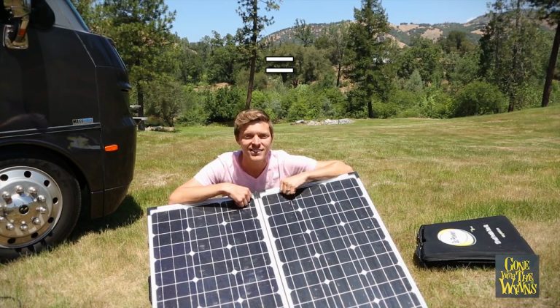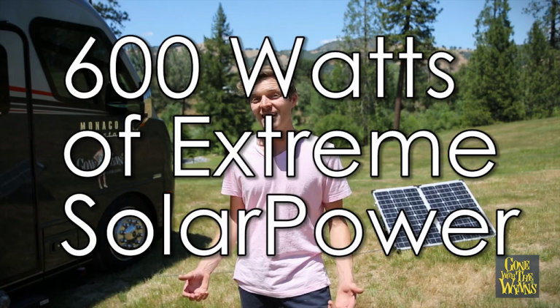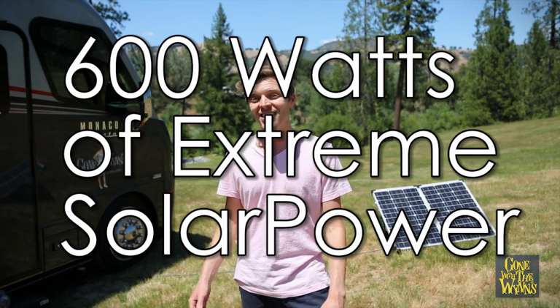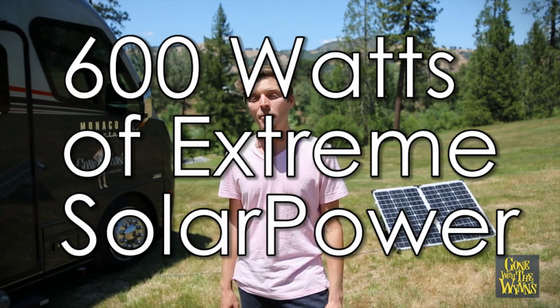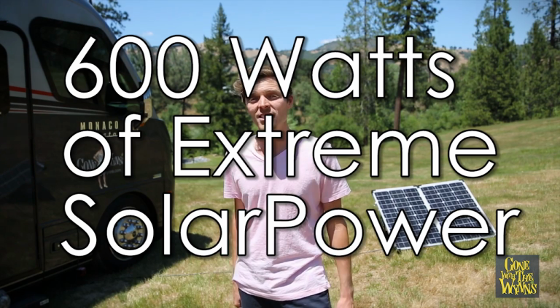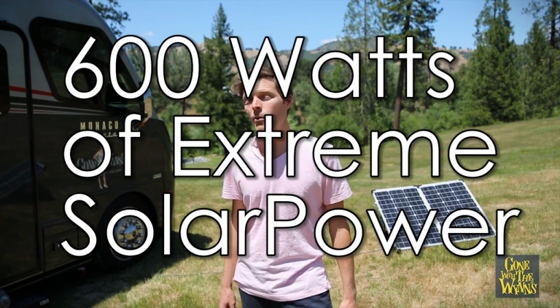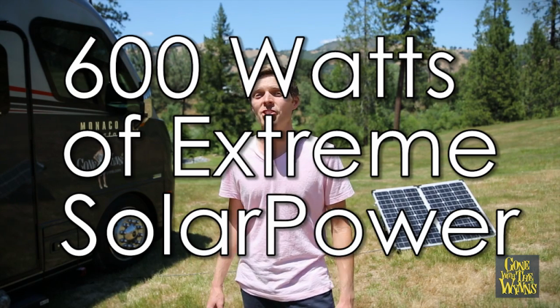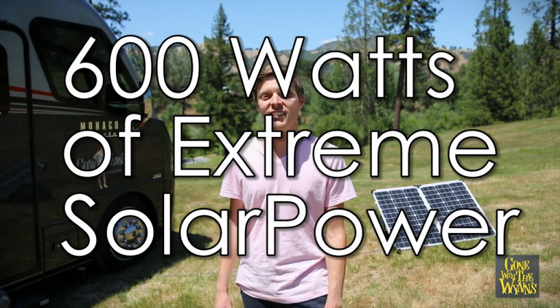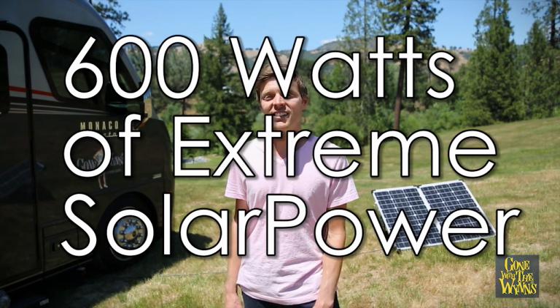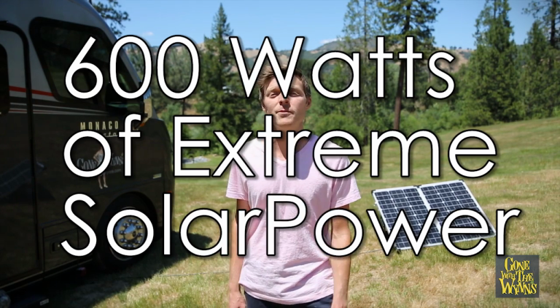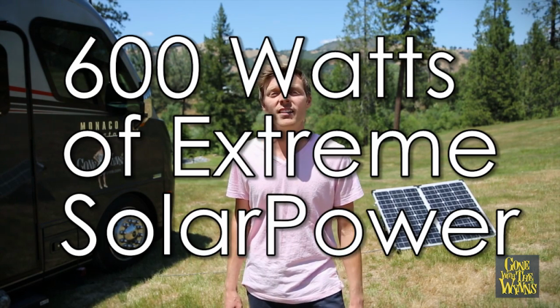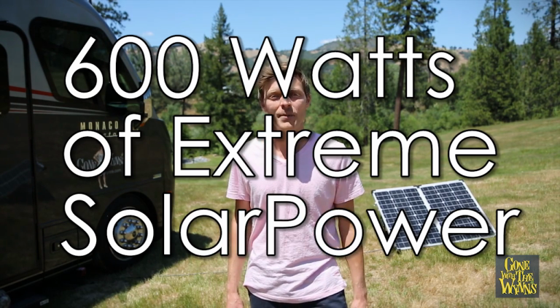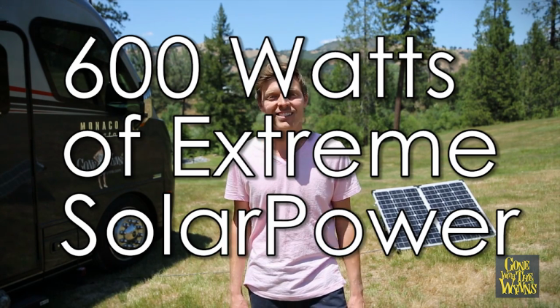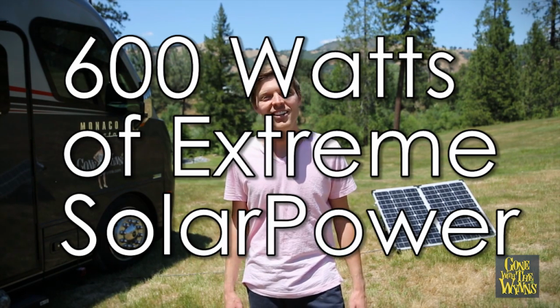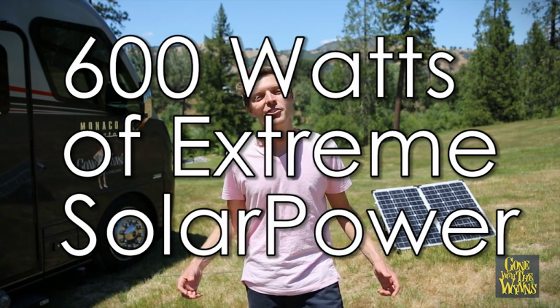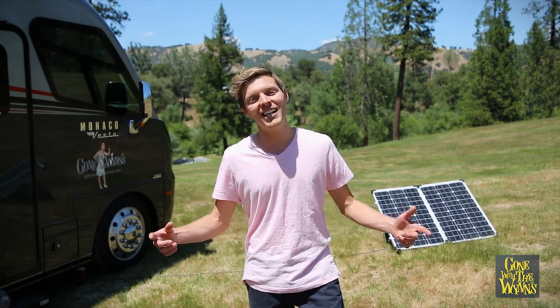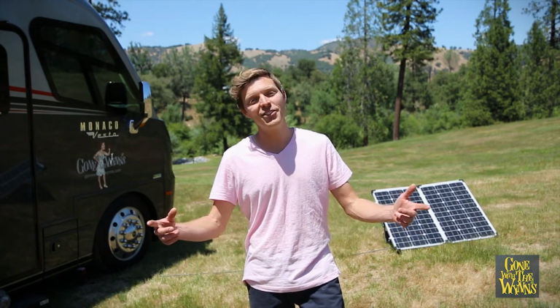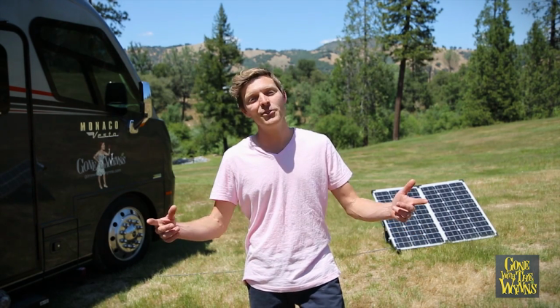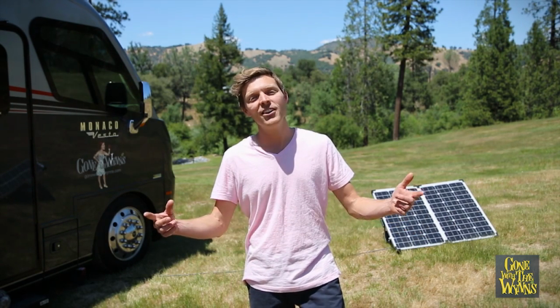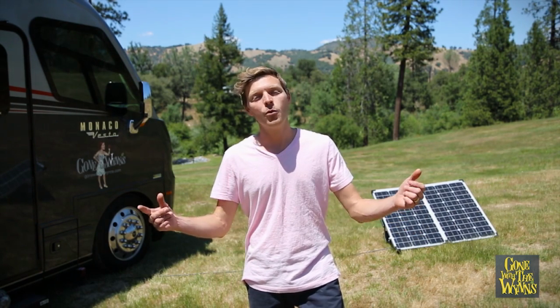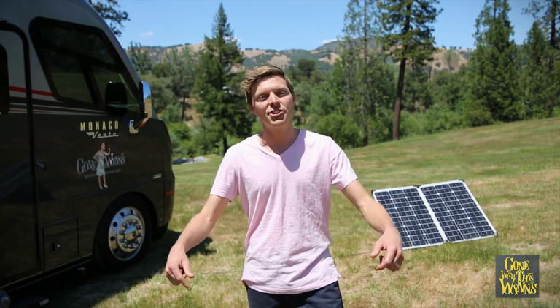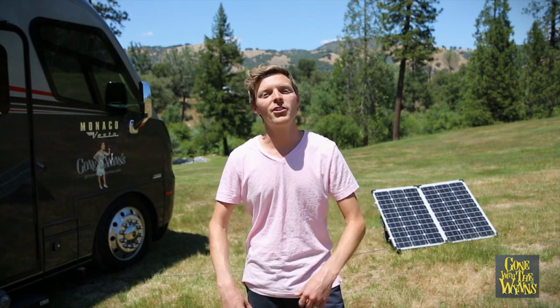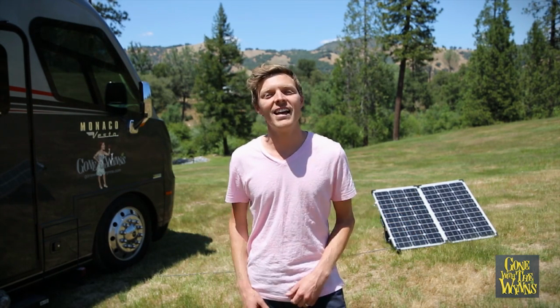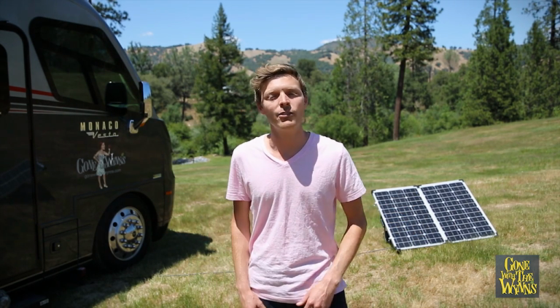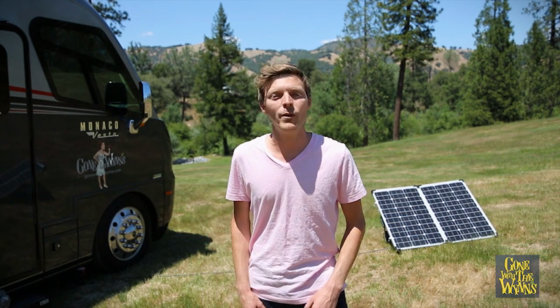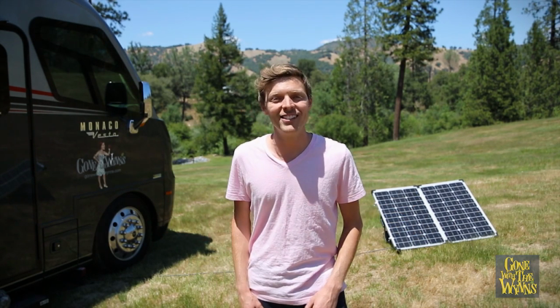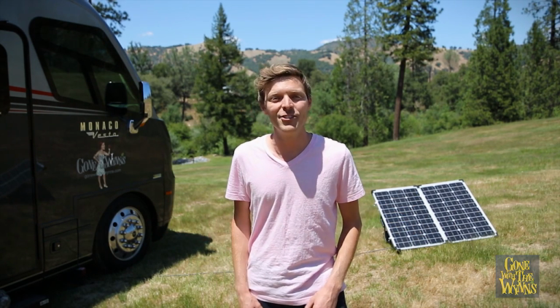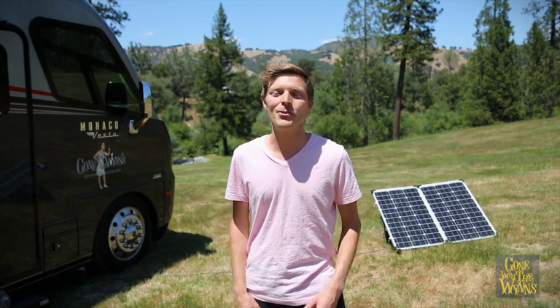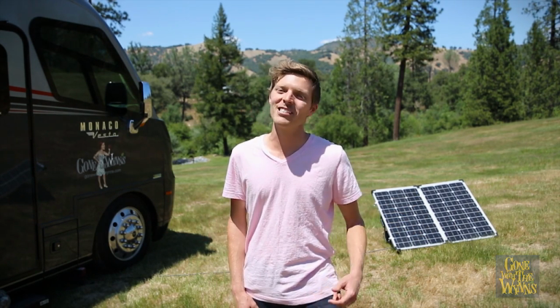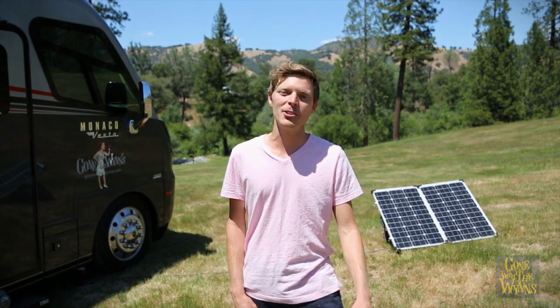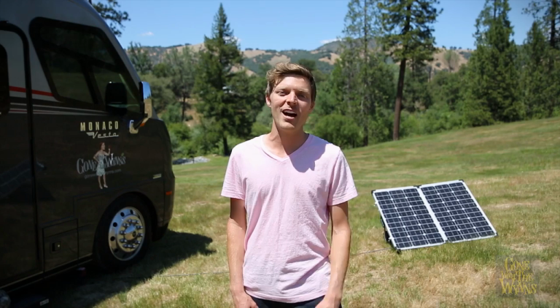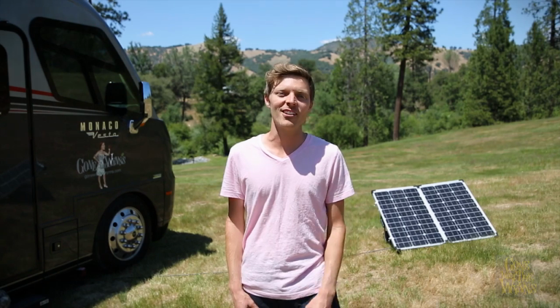Over the next couple months, we'll be pushing this system to the limits, so stay tuned — we'll let you know exactly what we can do with this much power.